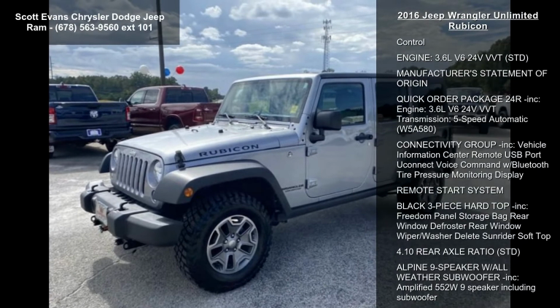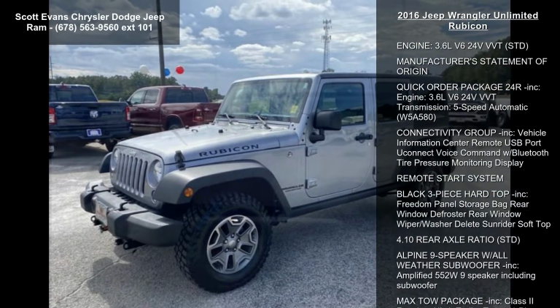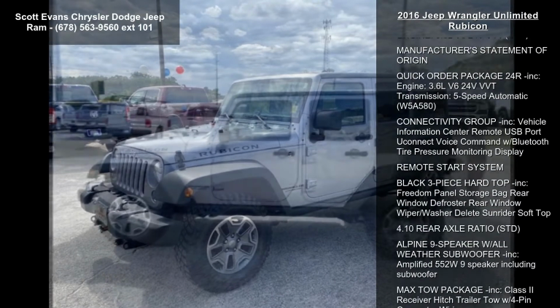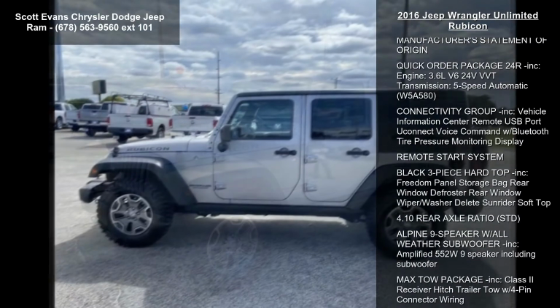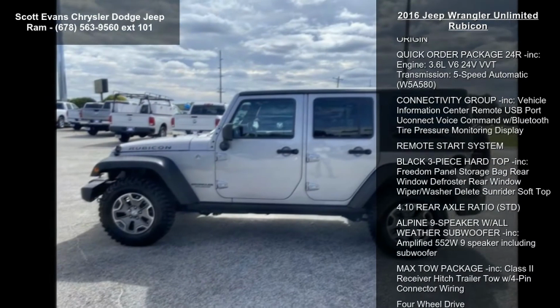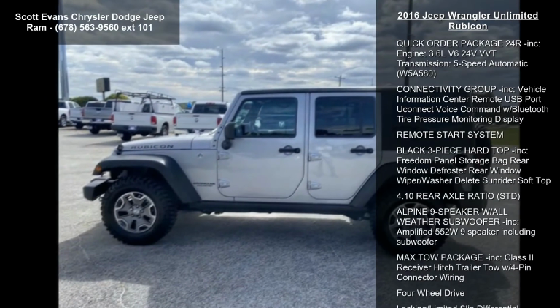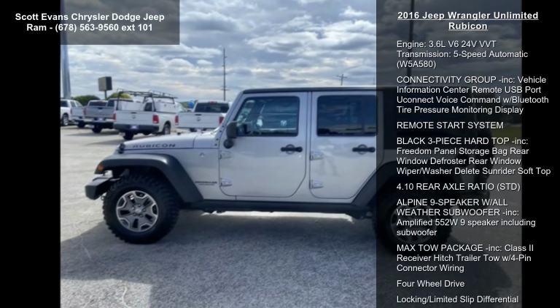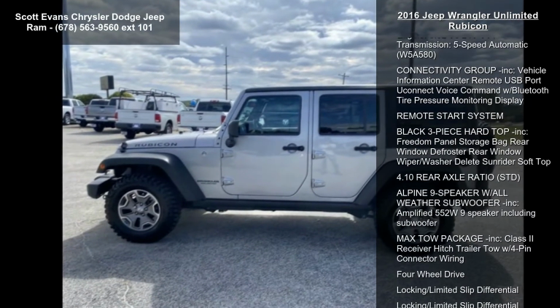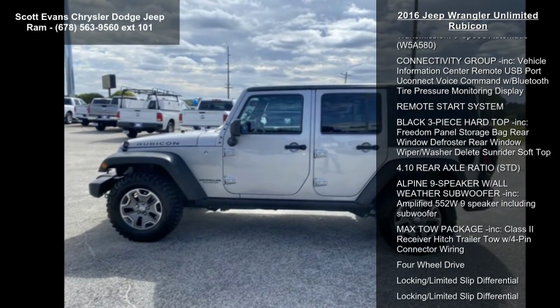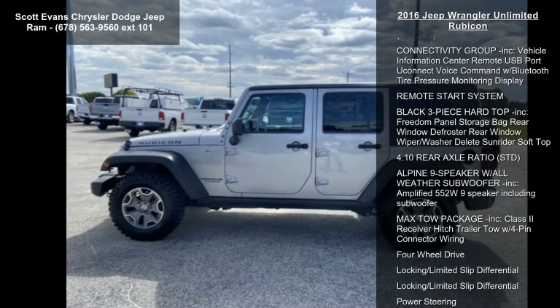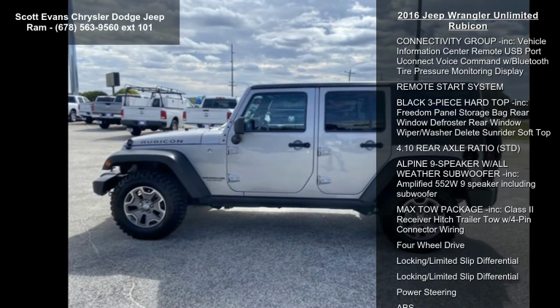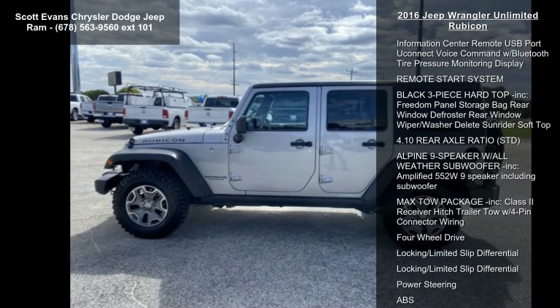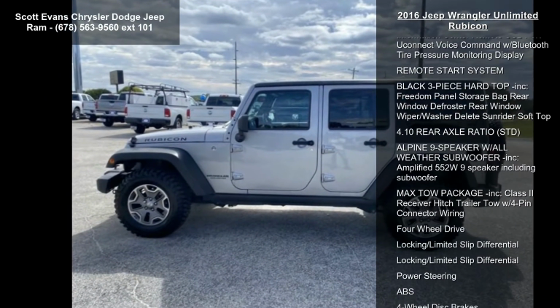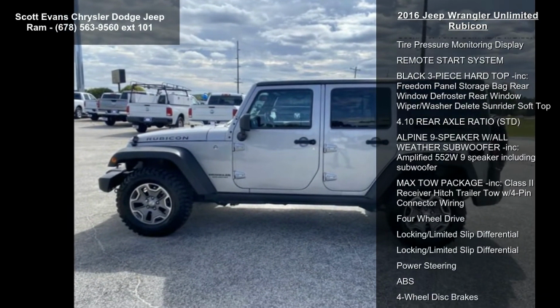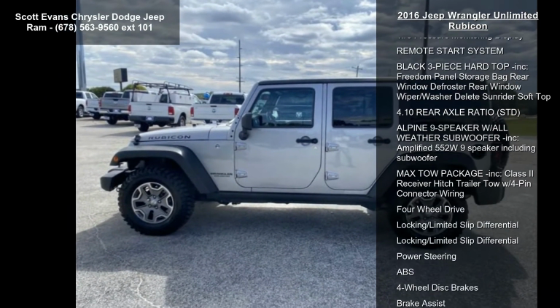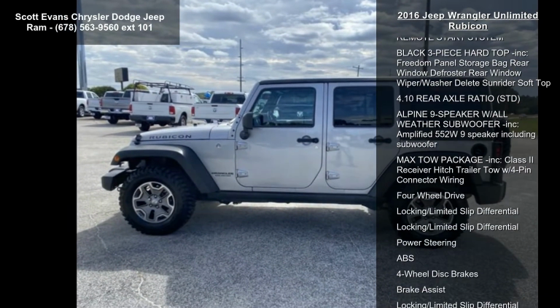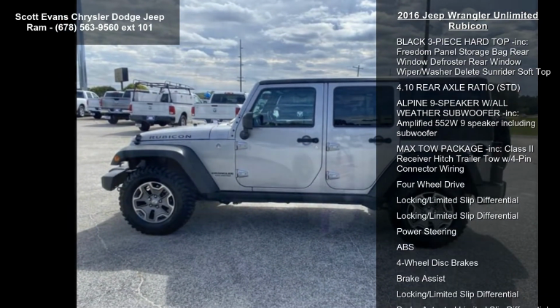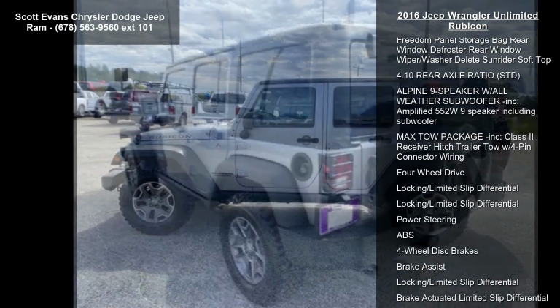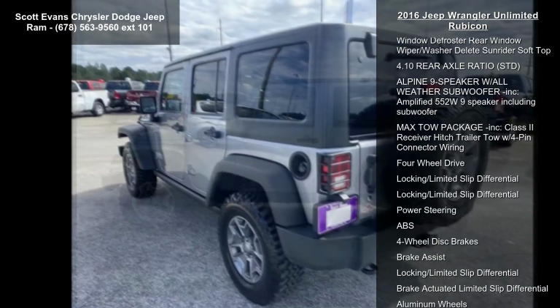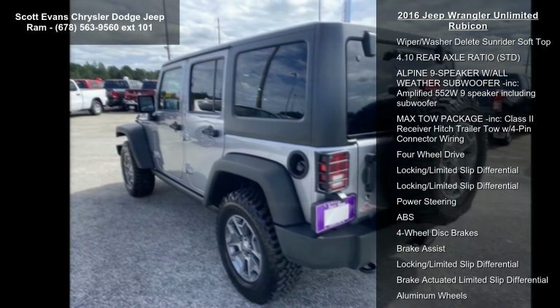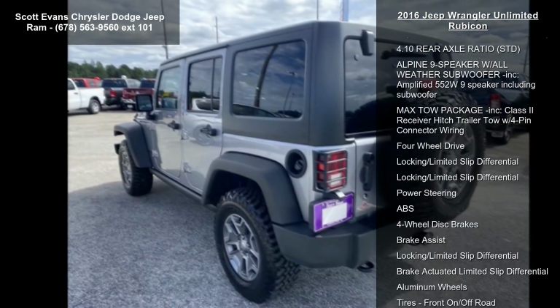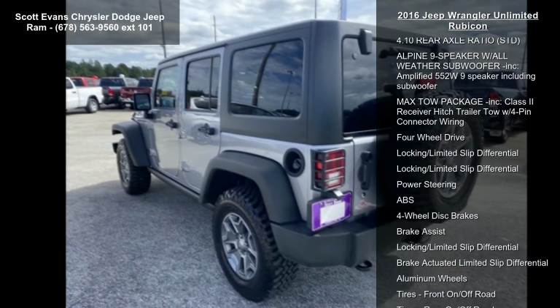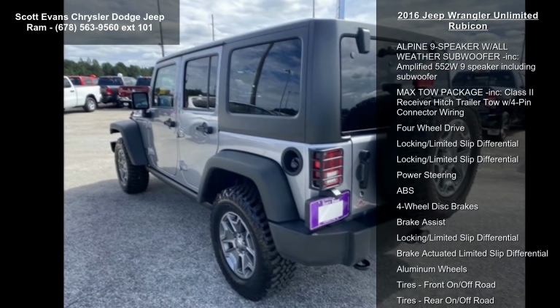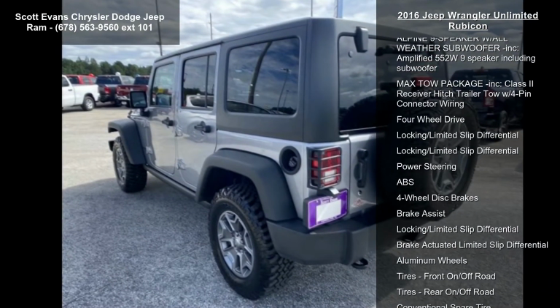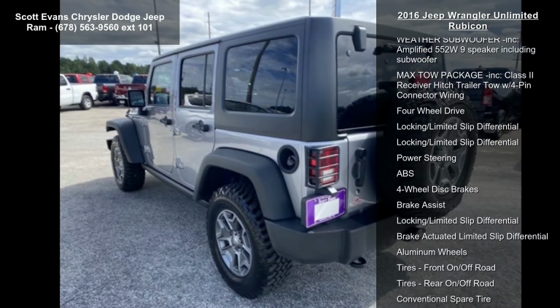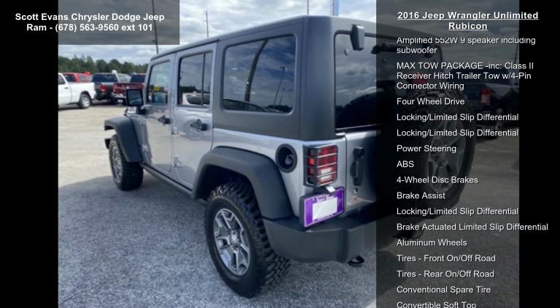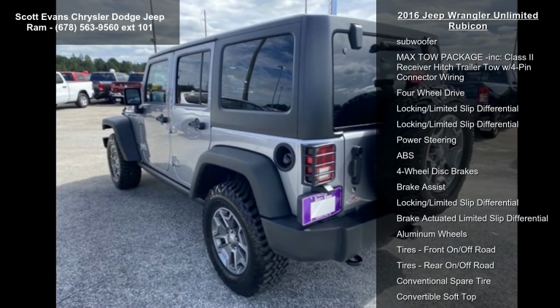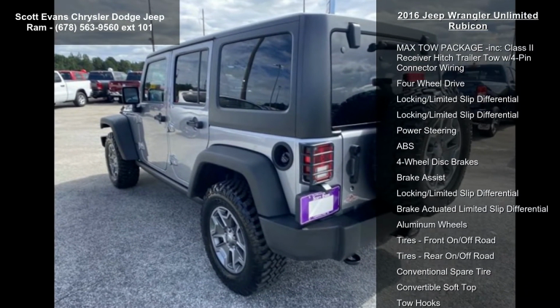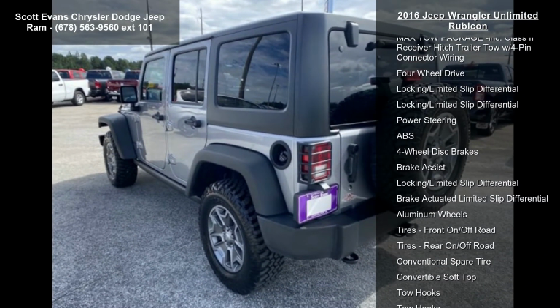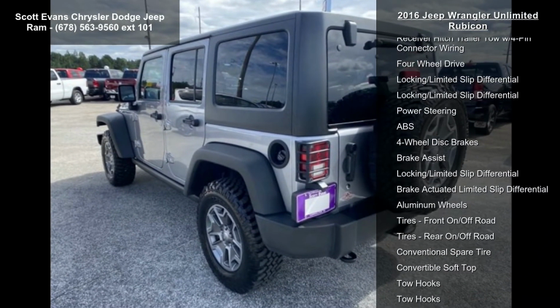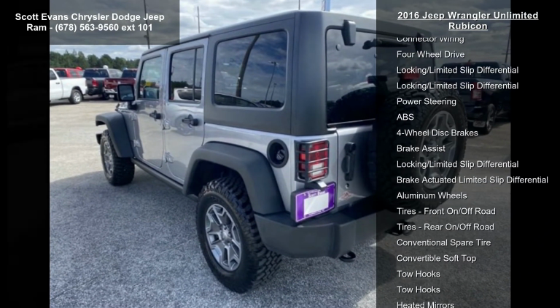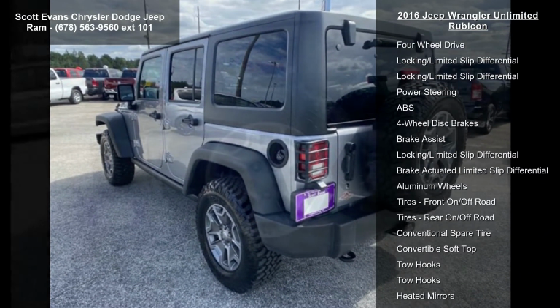4.10 Axle Ratio, Billet Silver Metallic Clear Coat, Black Cloth Seats with Adjustable Head Restraints.